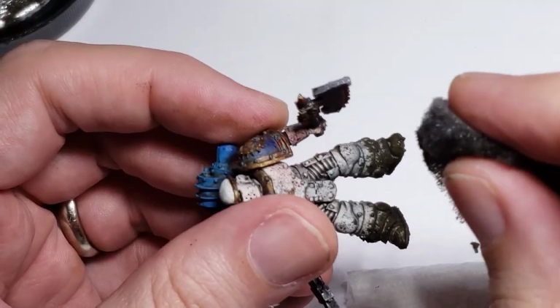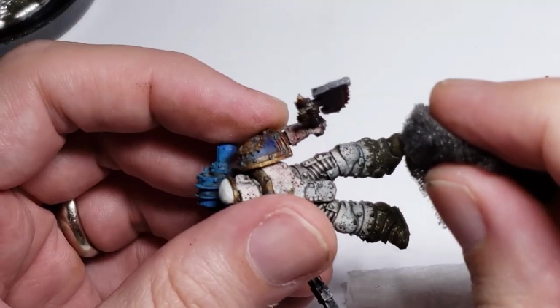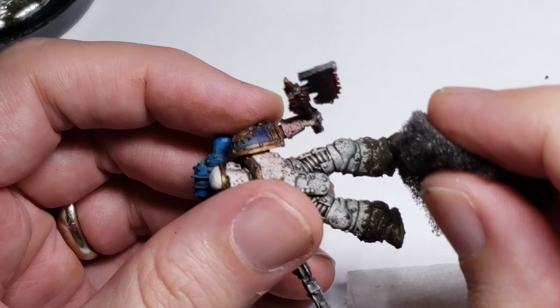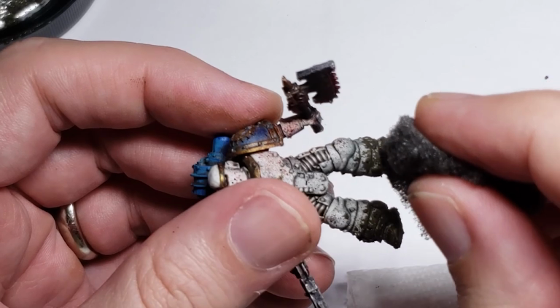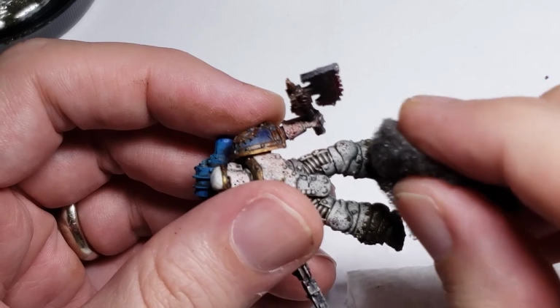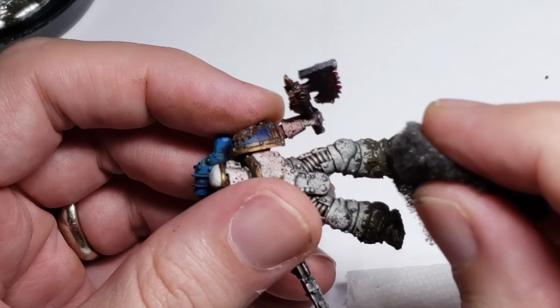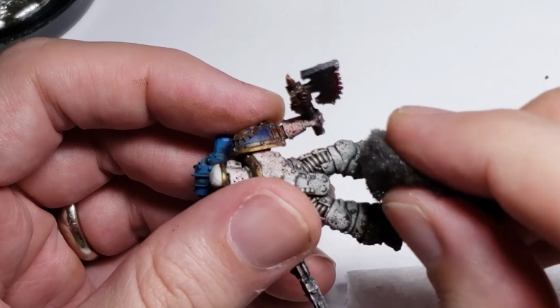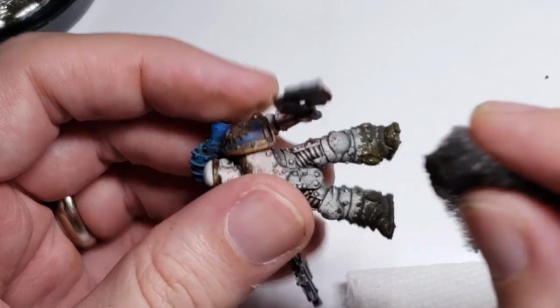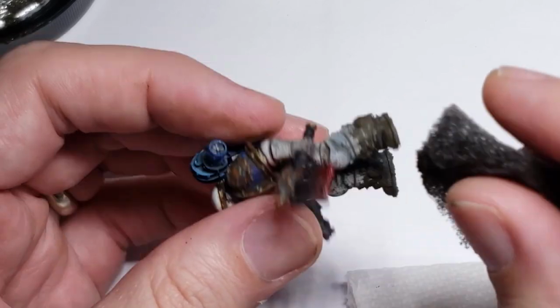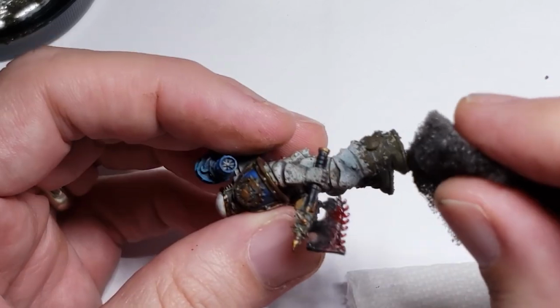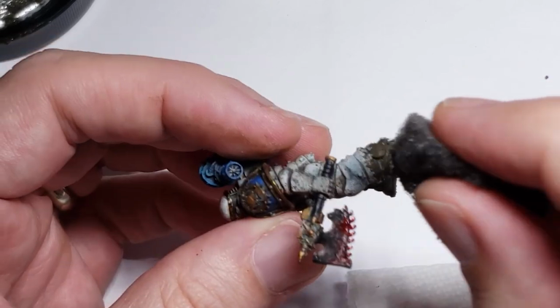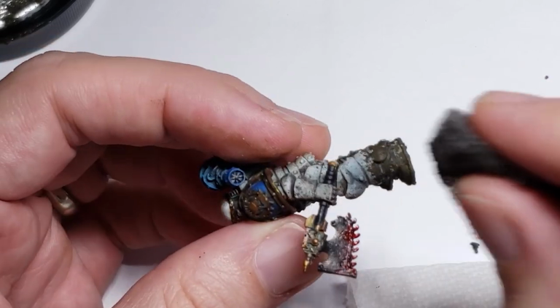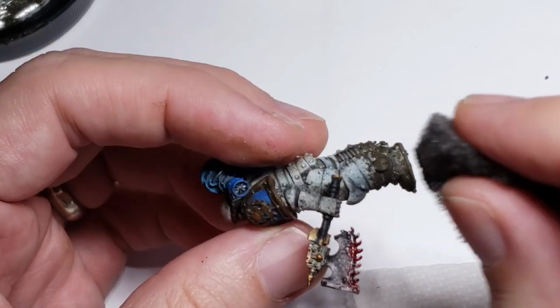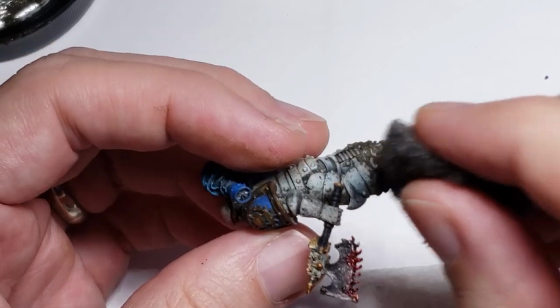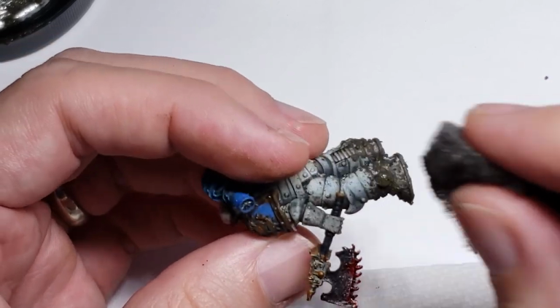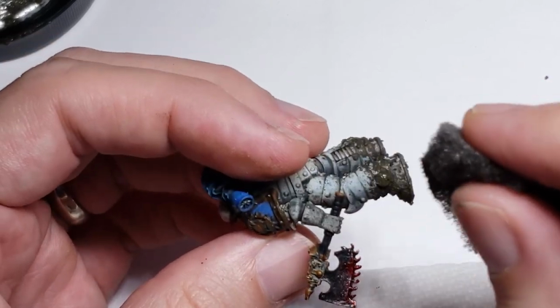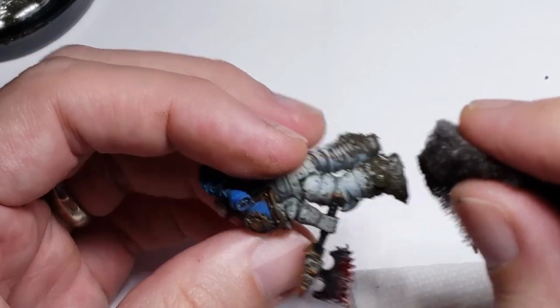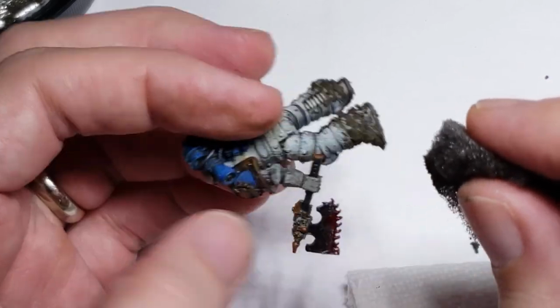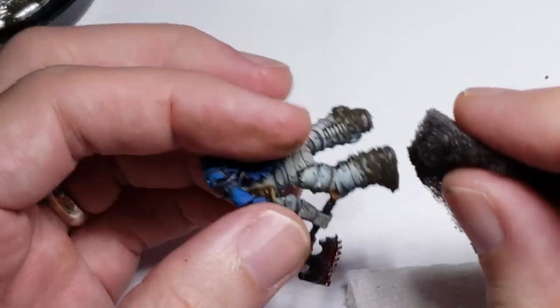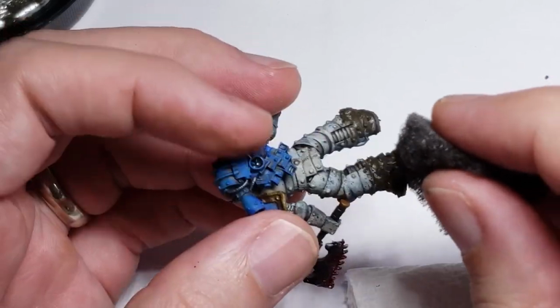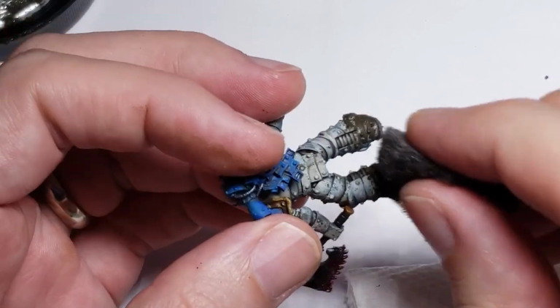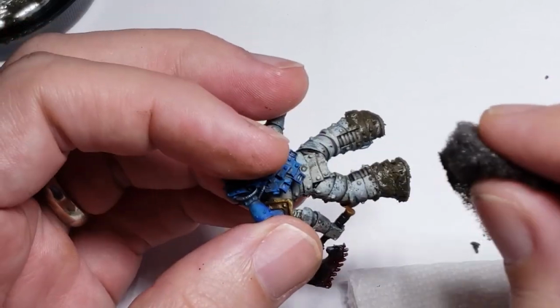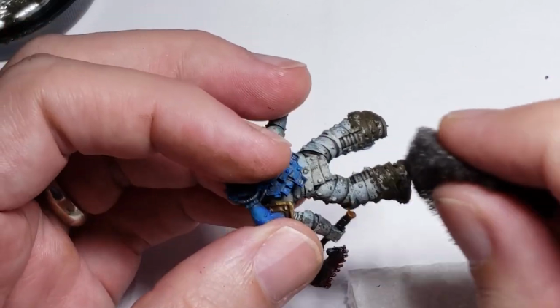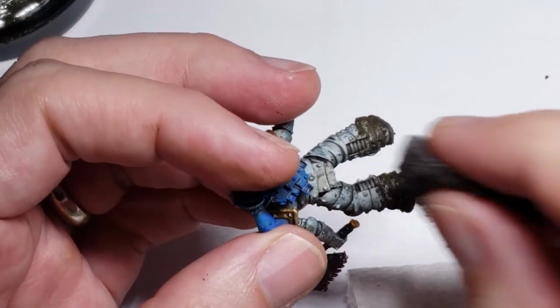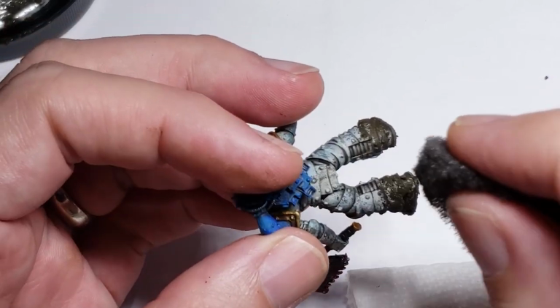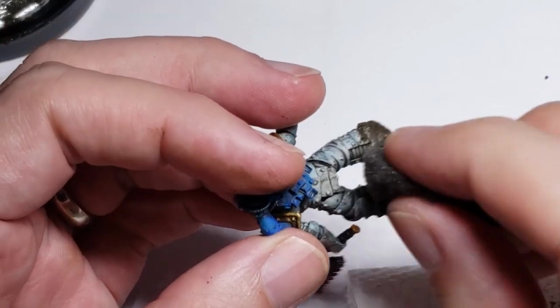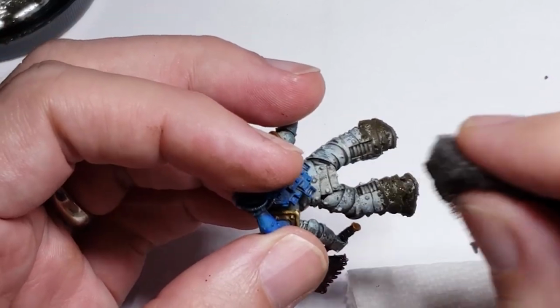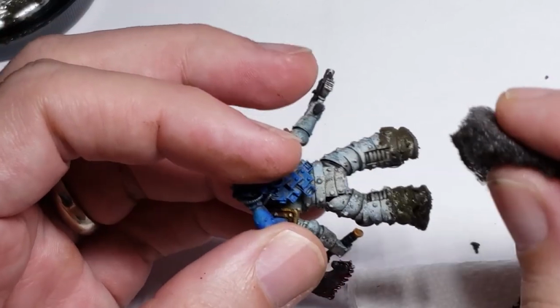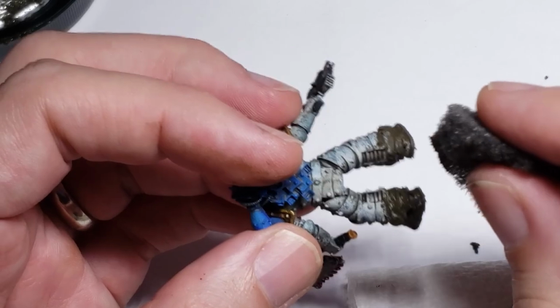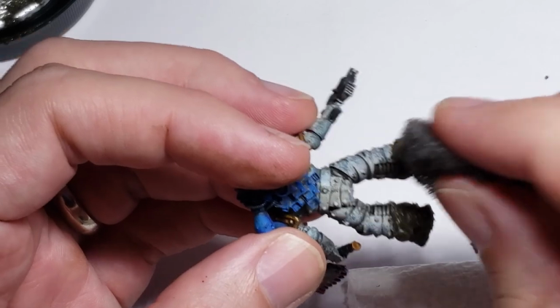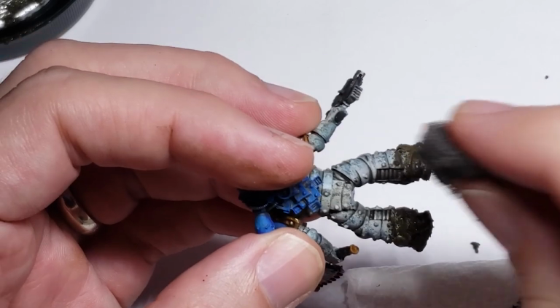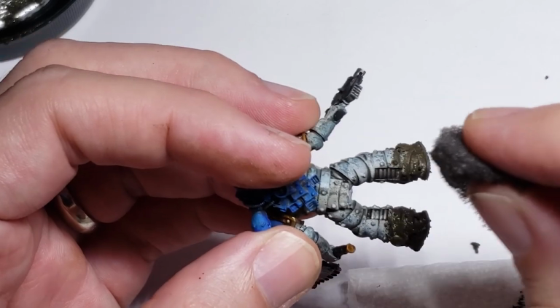But that's really it. As I said before, this is quite a simple process, but I think it looks good and can easily be replicated across an entire army with a little fuss.